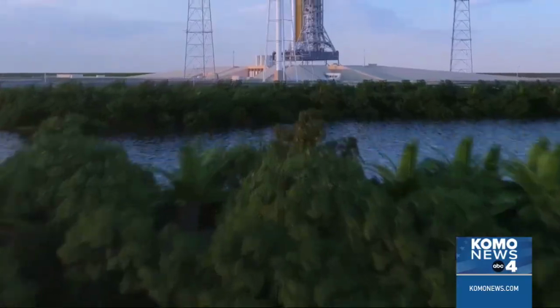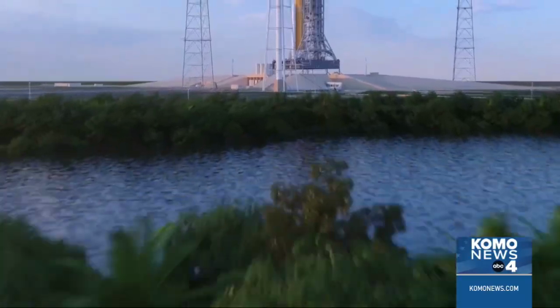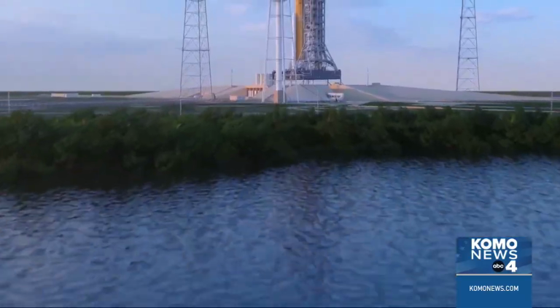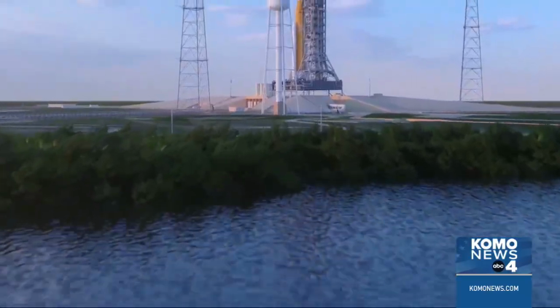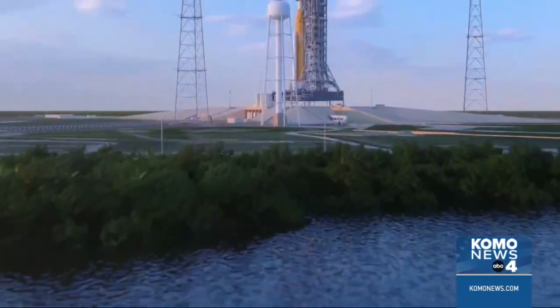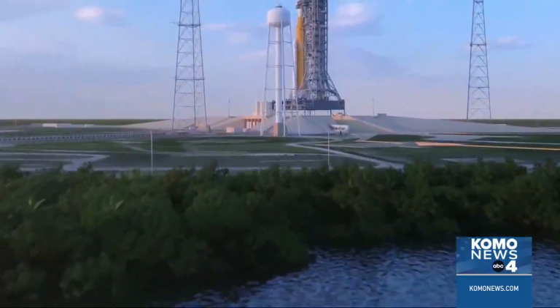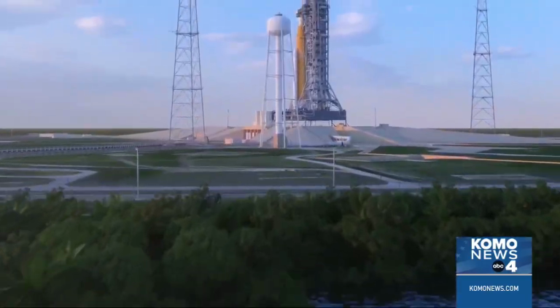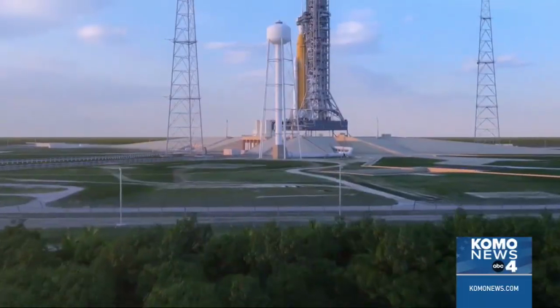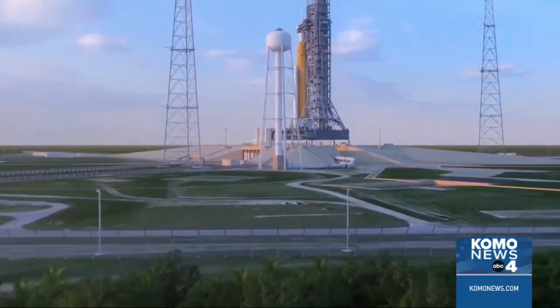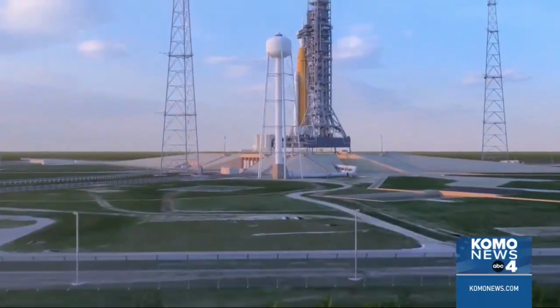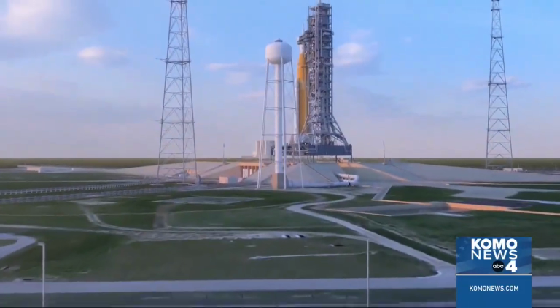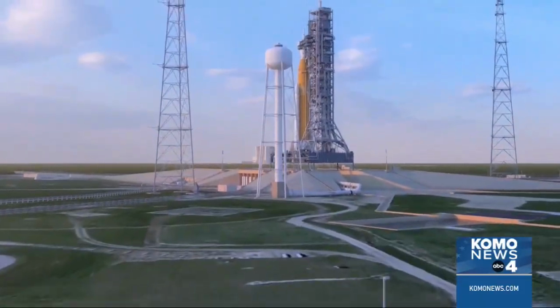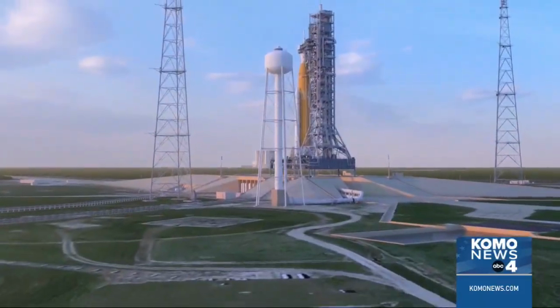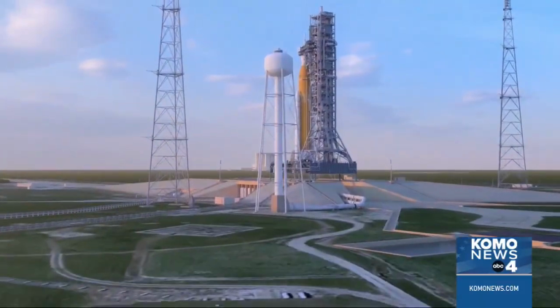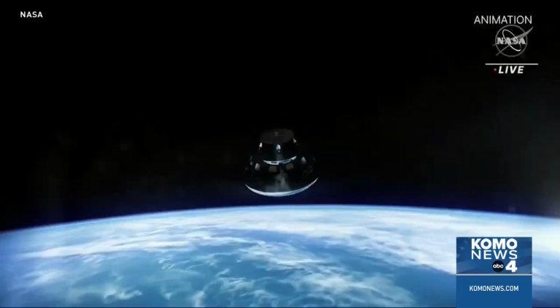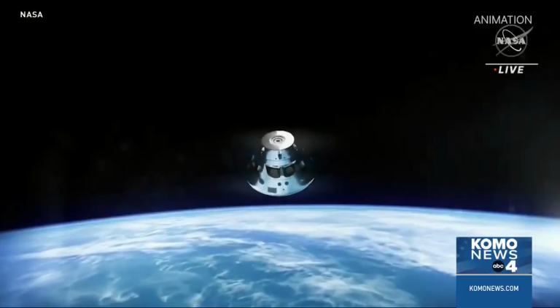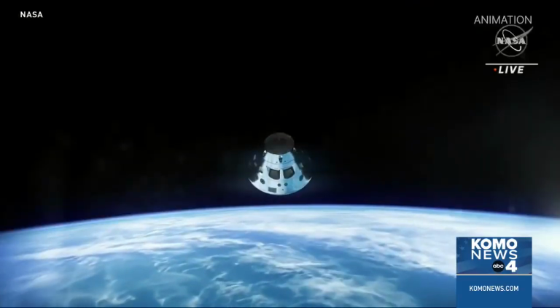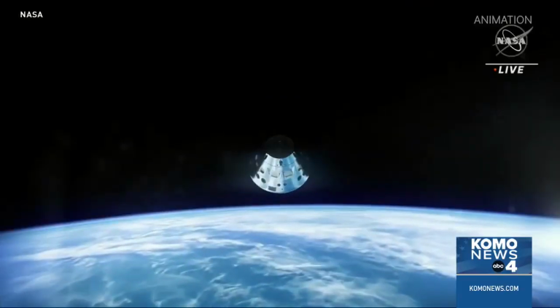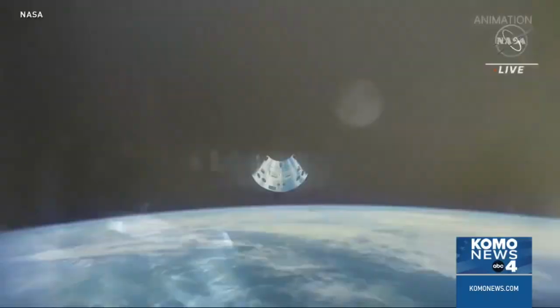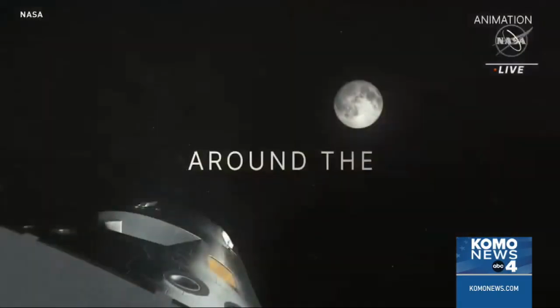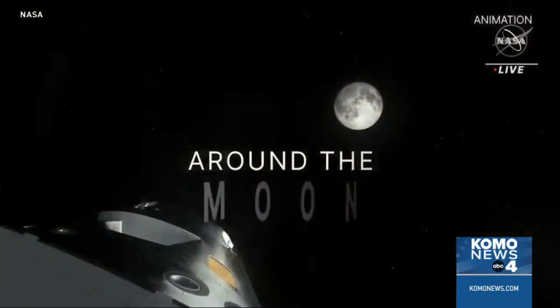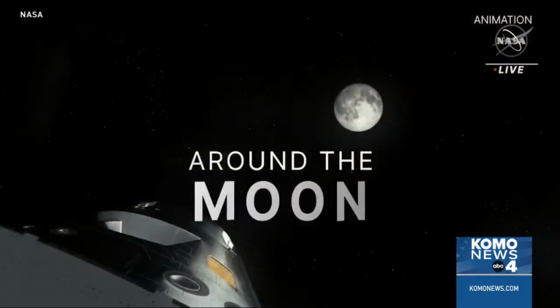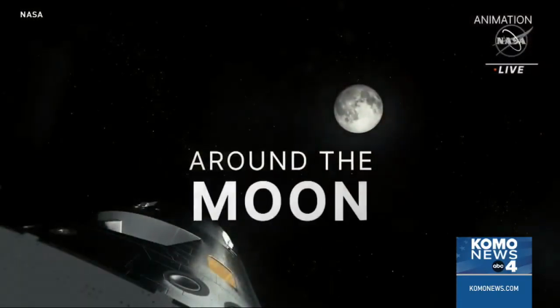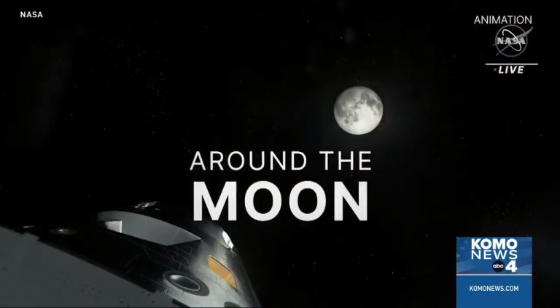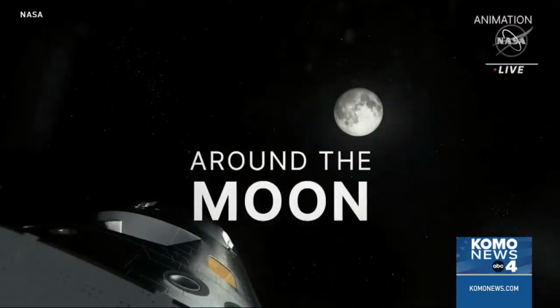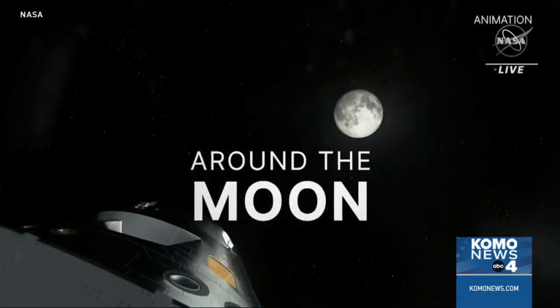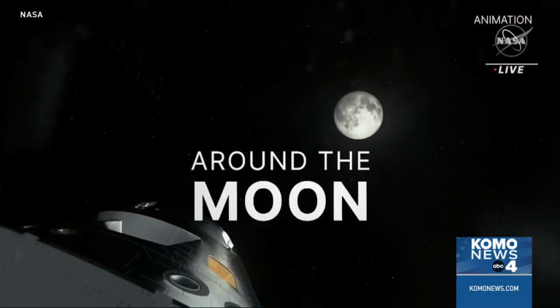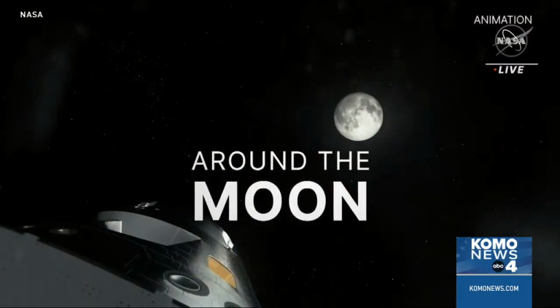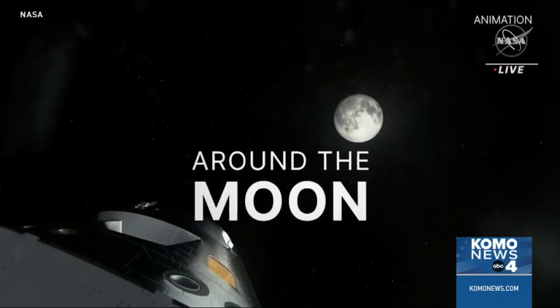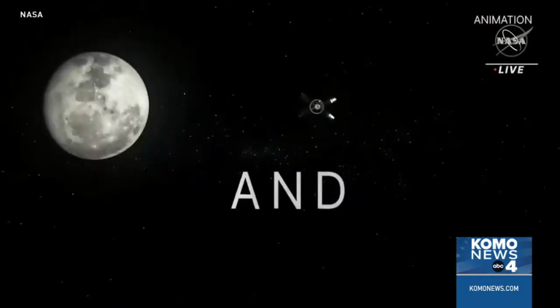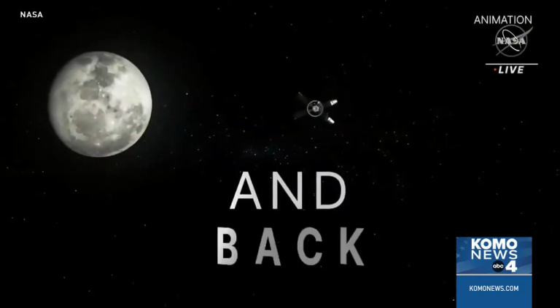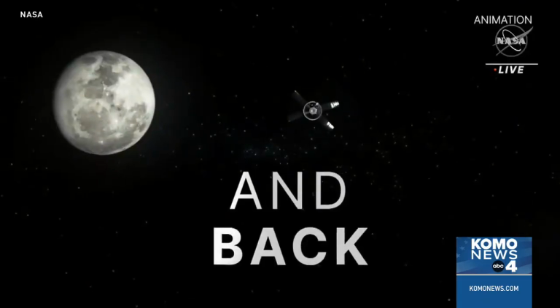The next mission, planned for no later than April of next year, will take humans around the moon for the first time since 1972.